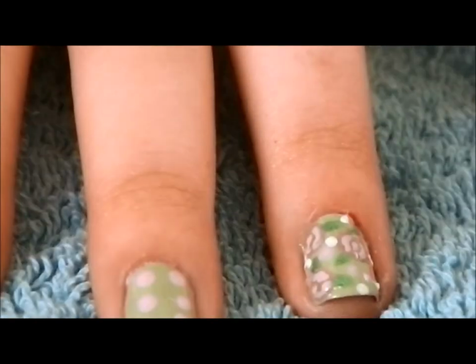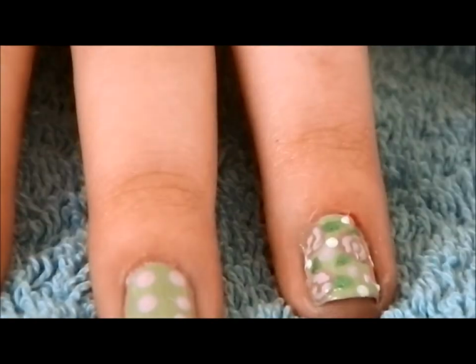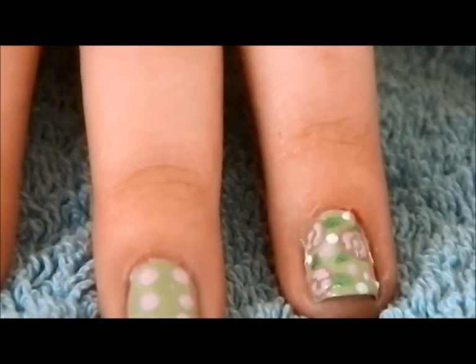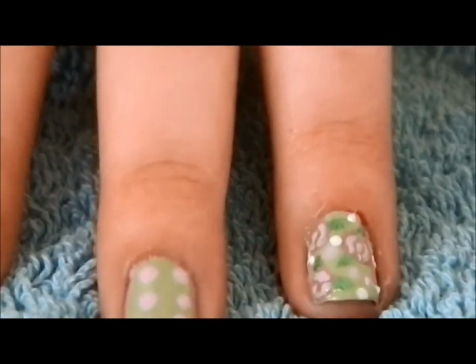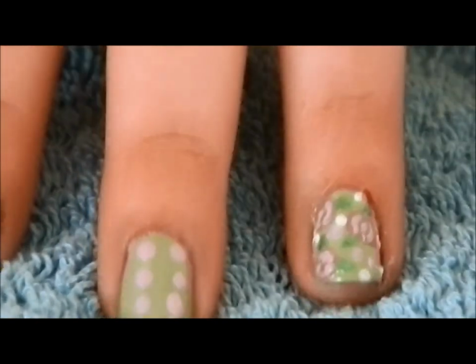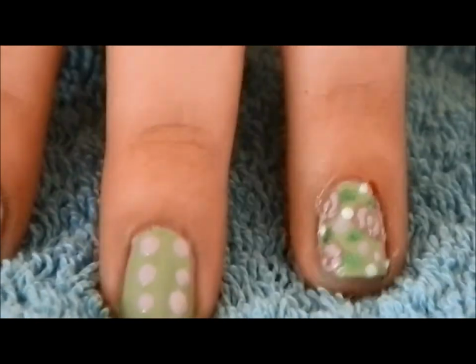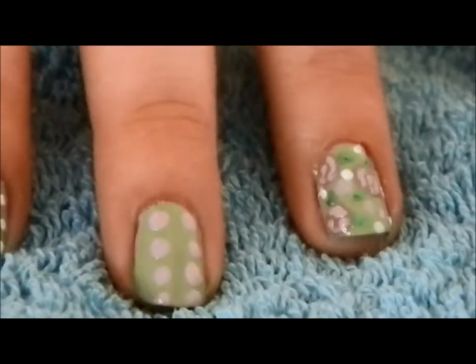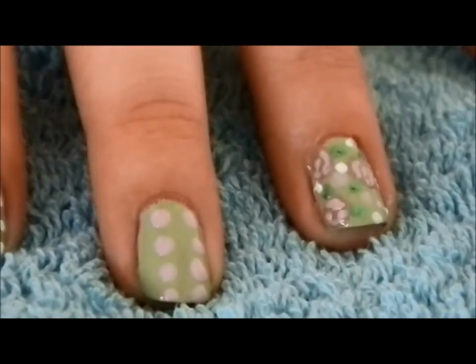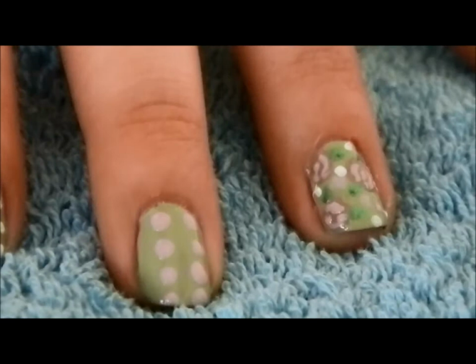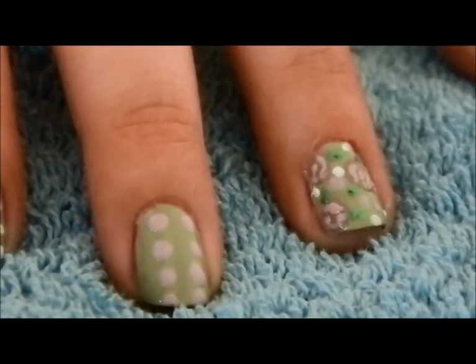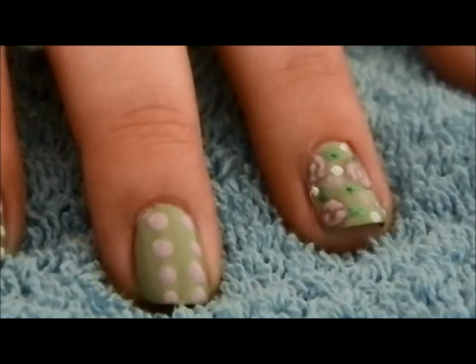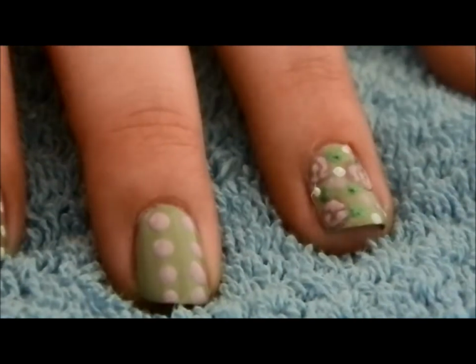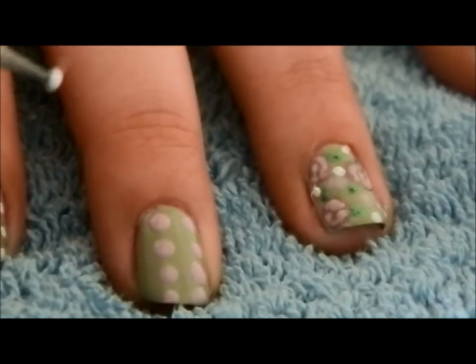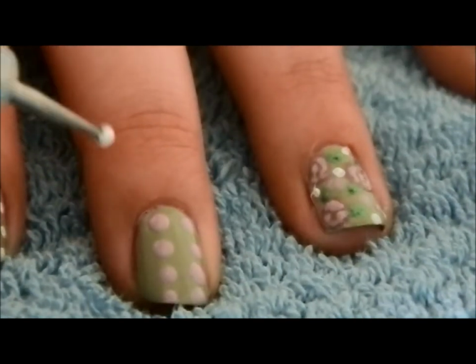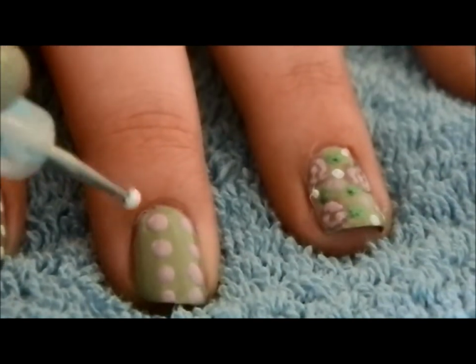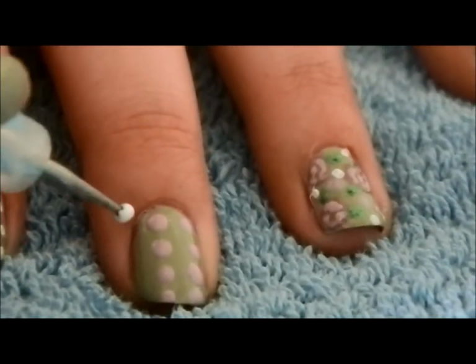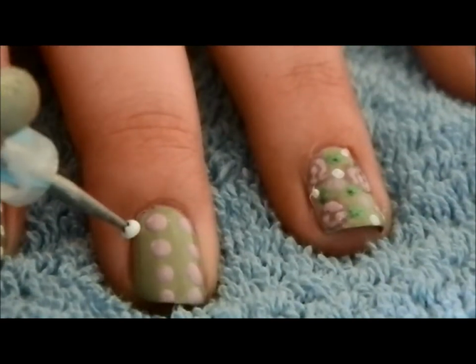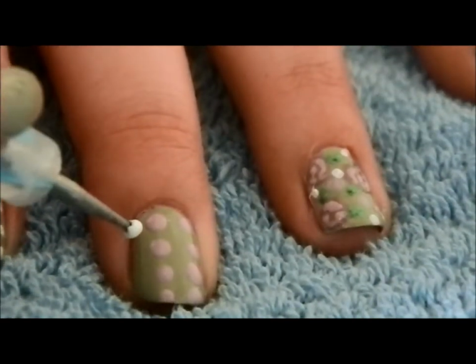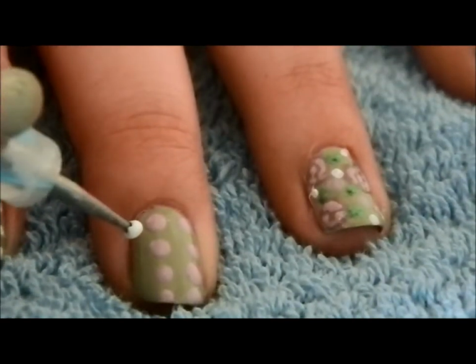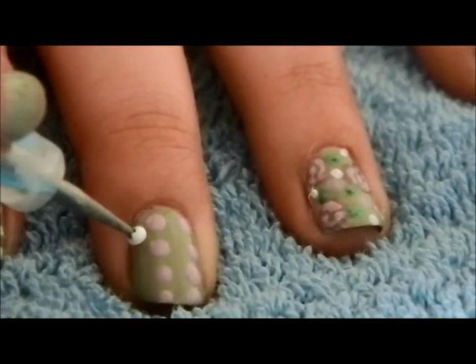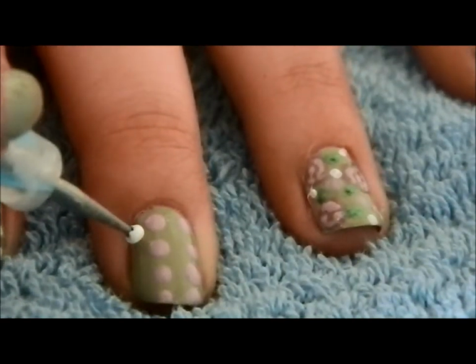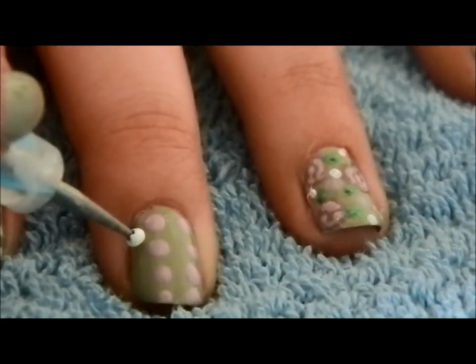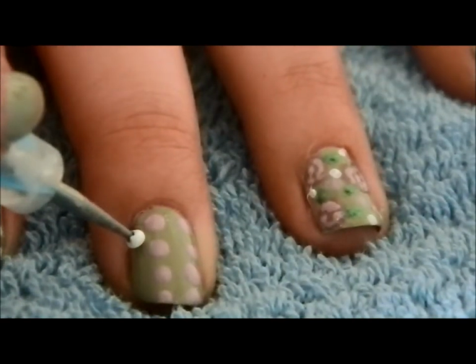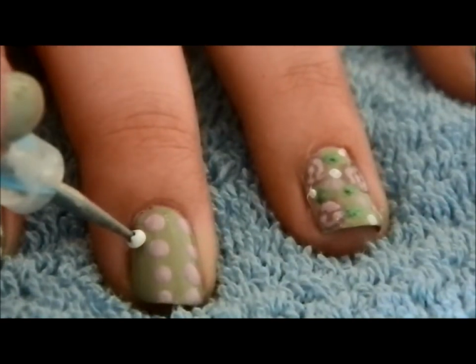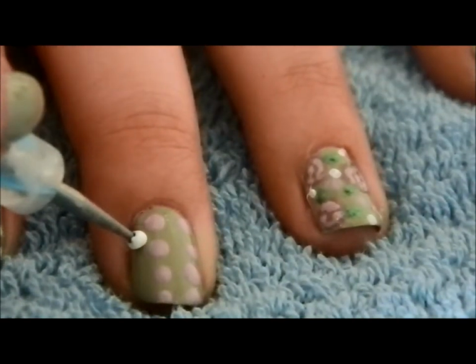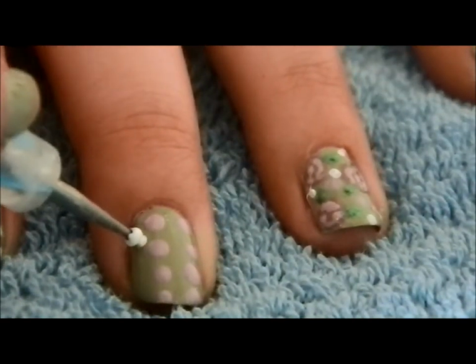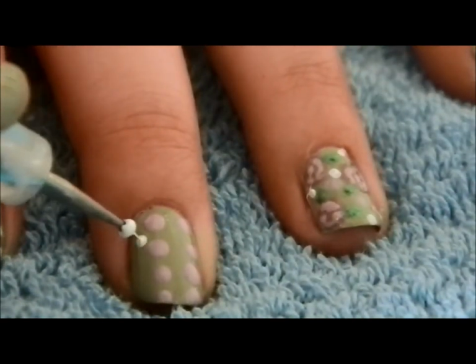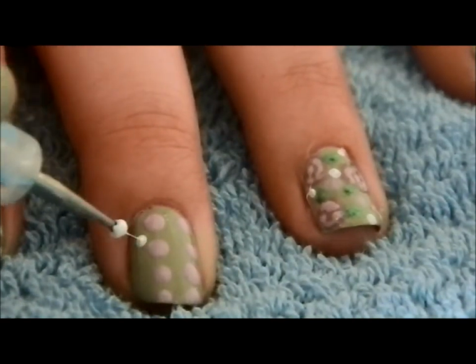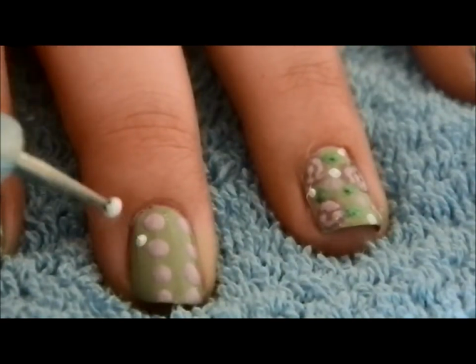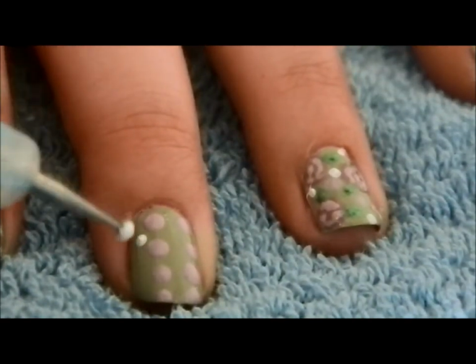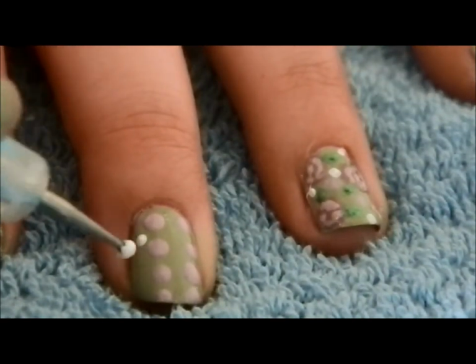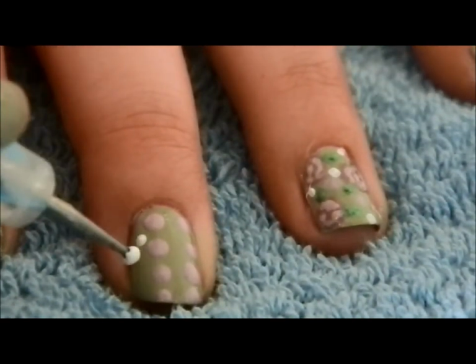And then to fill the gaps, I just took the little dotting tool with the white and made three lines of white dots.